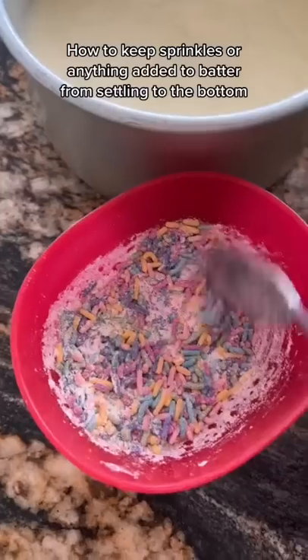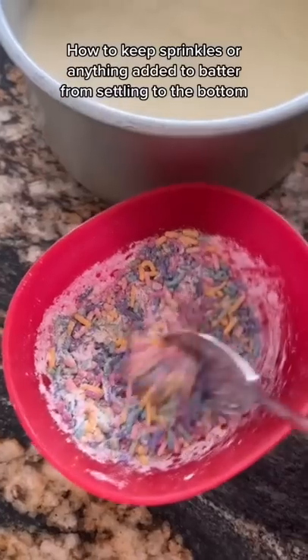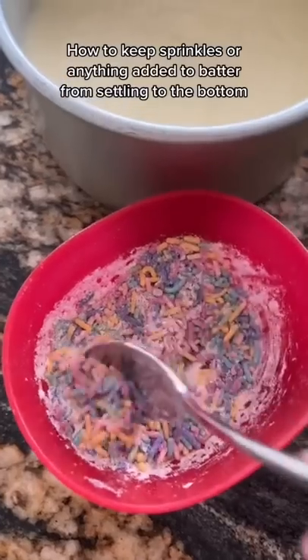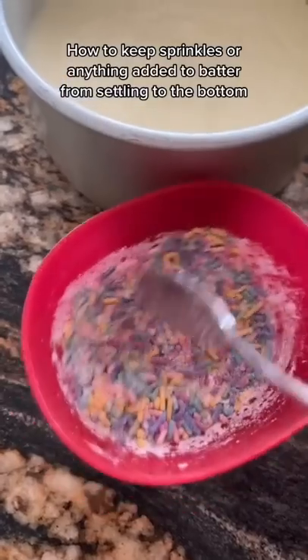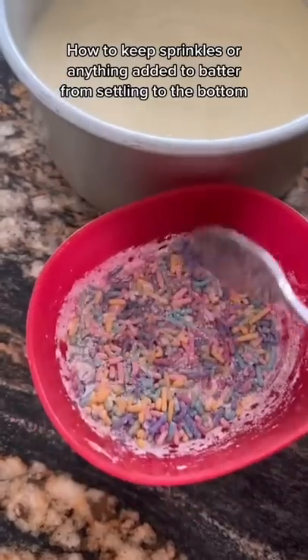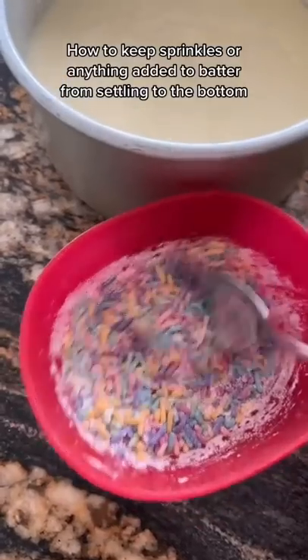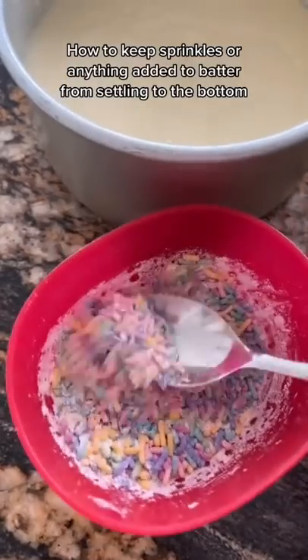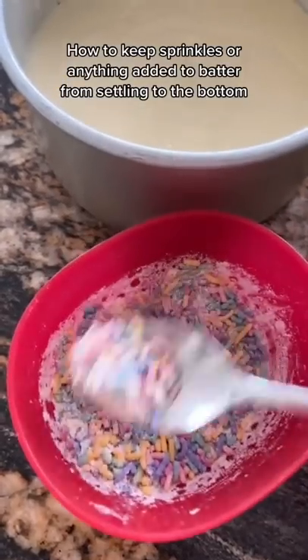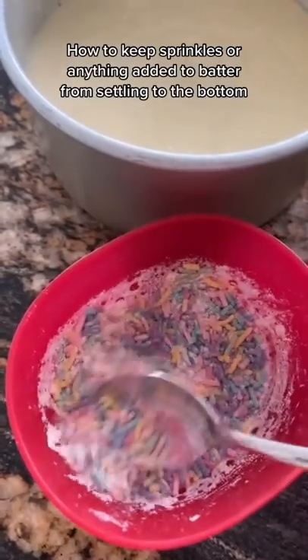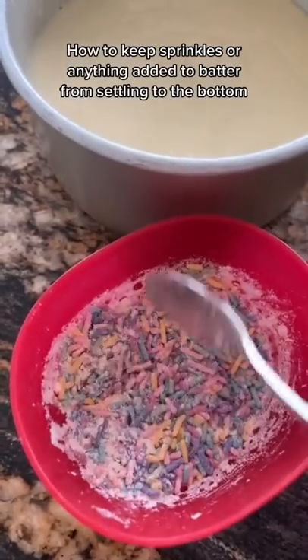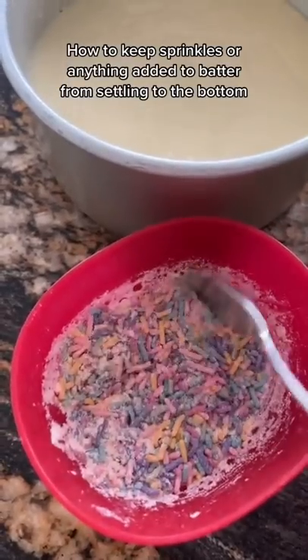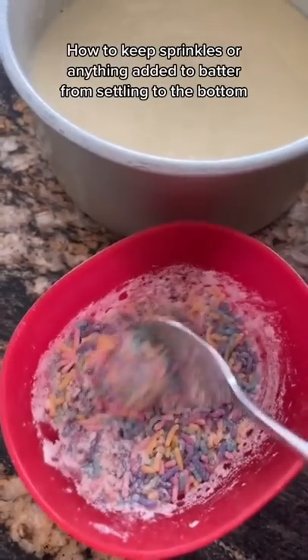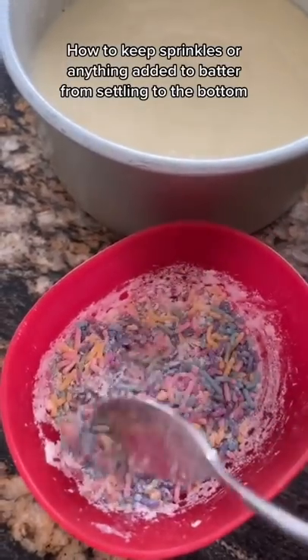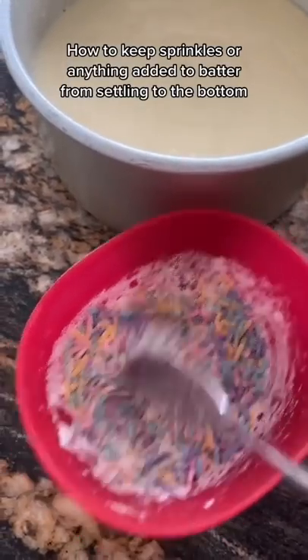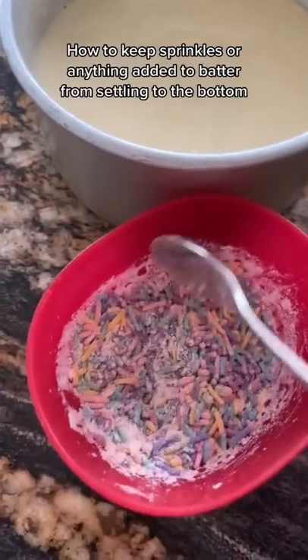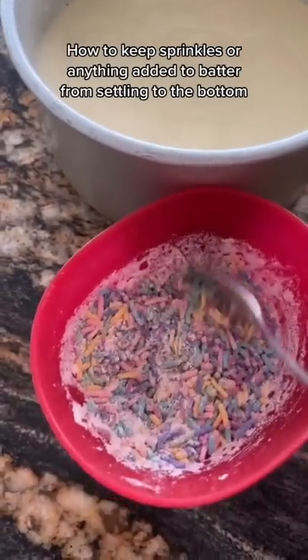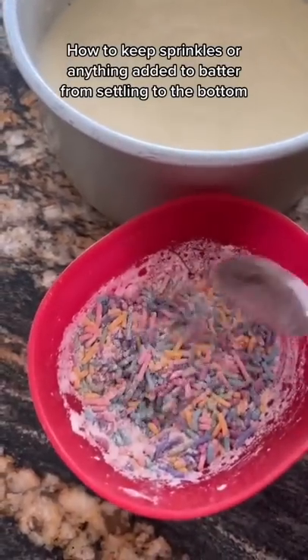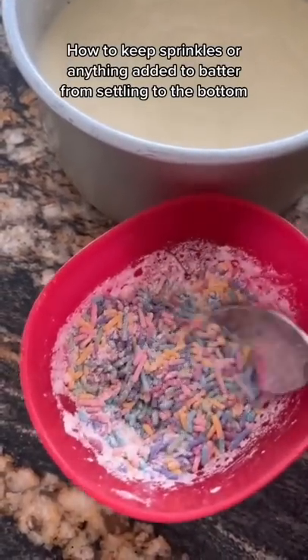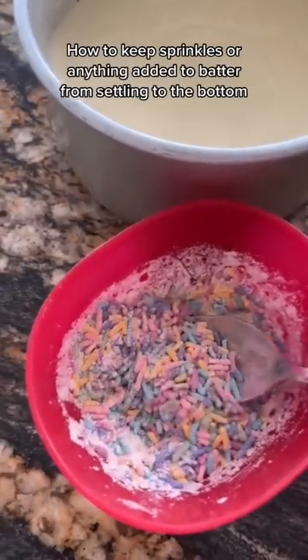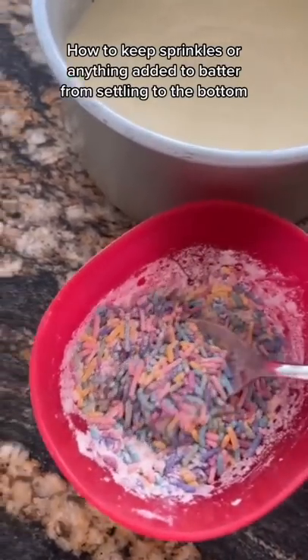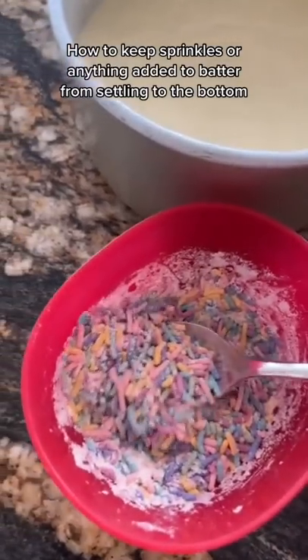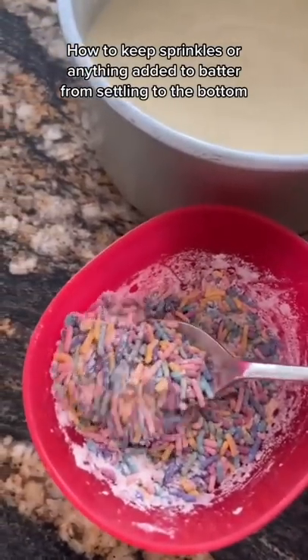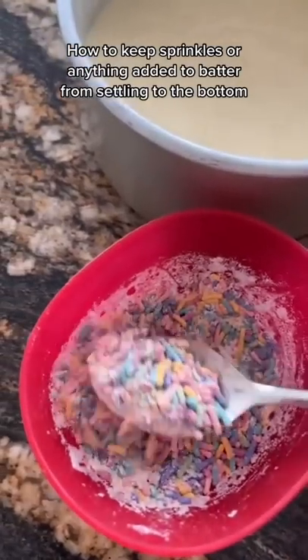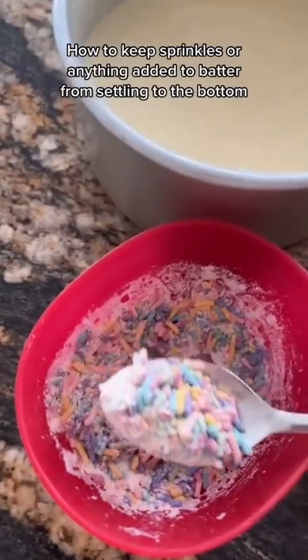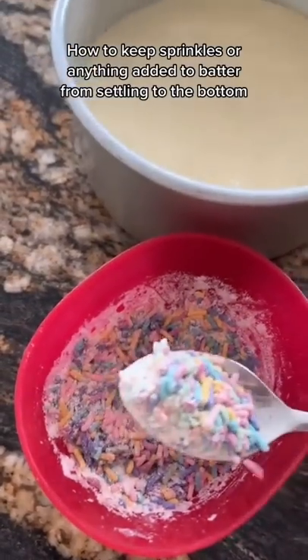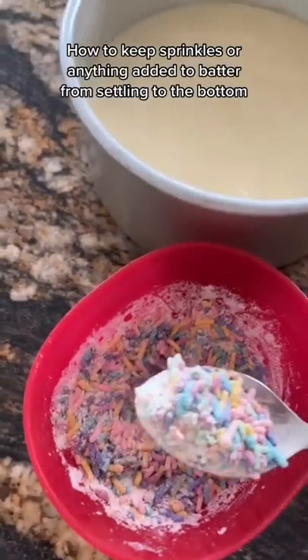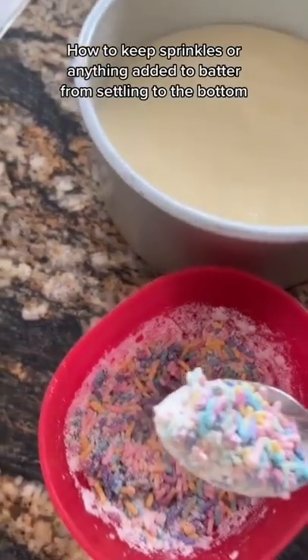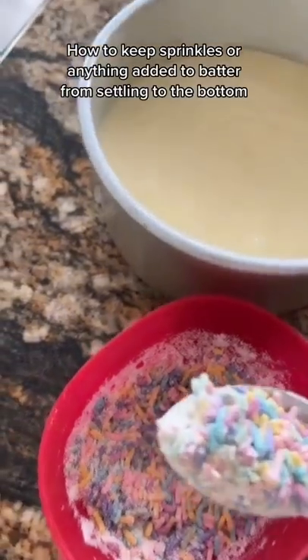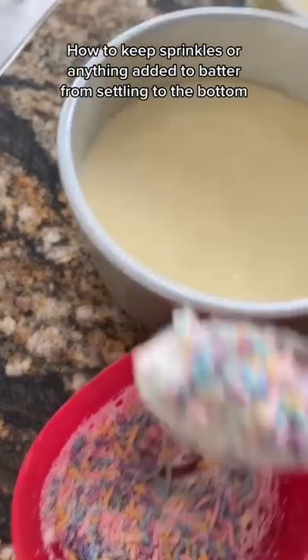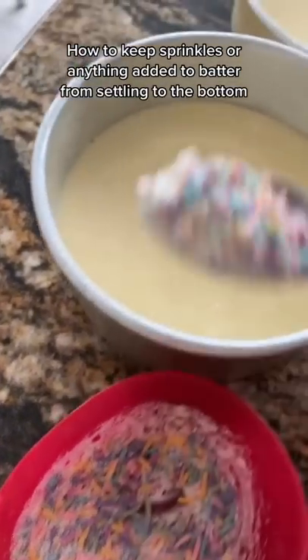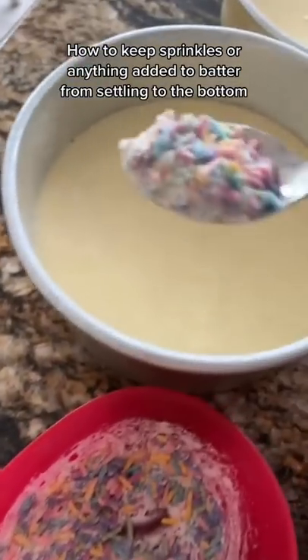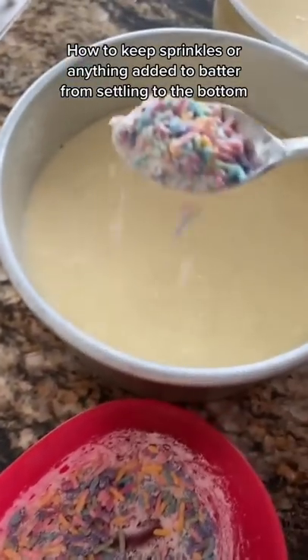Hello loves! Someone asked me how the sprinkles in the cake don't settle to the bottom.